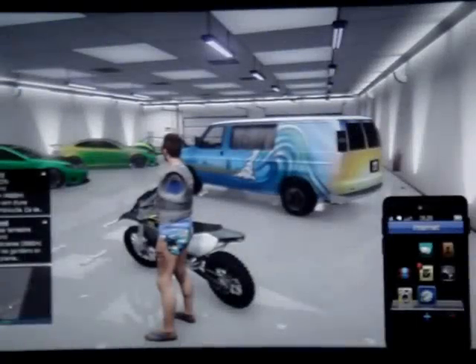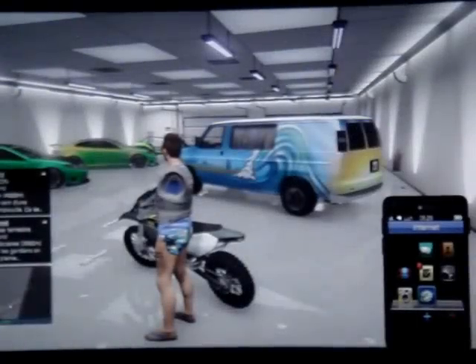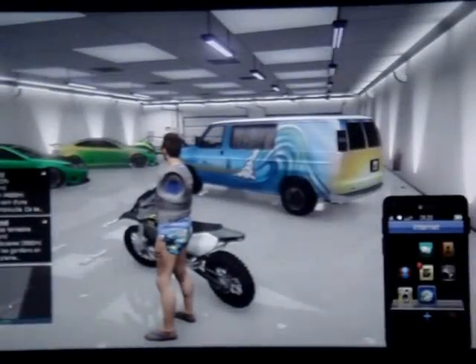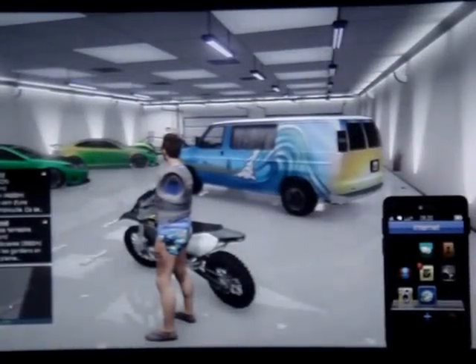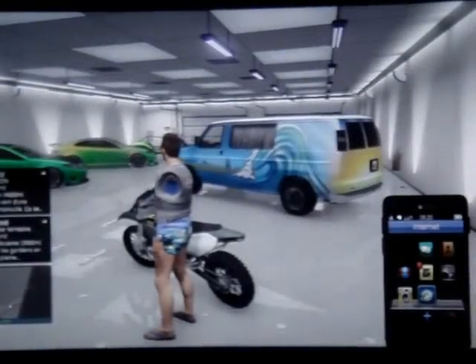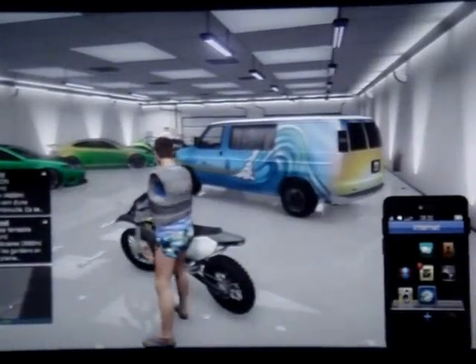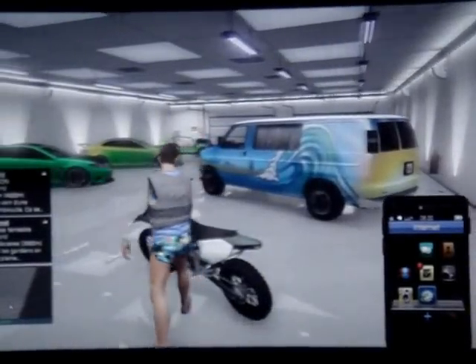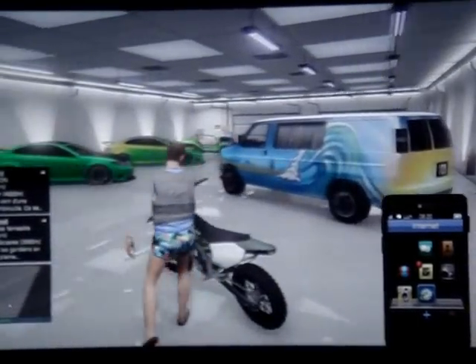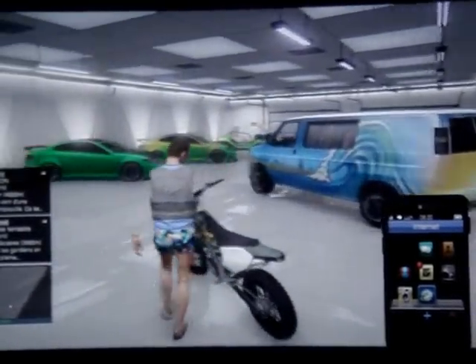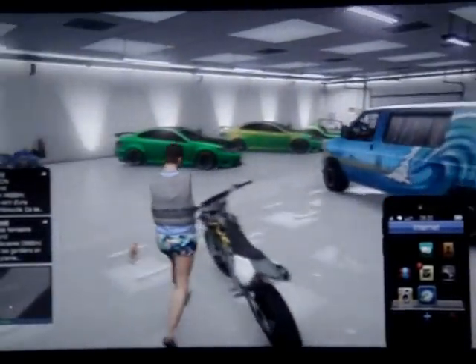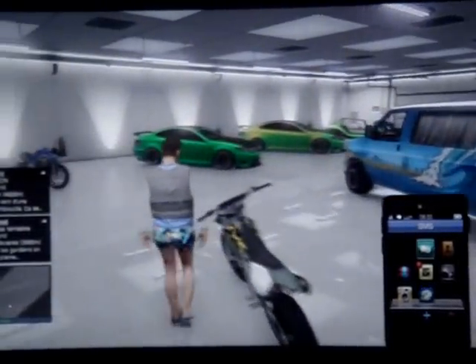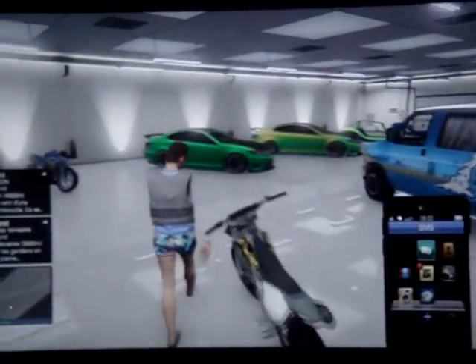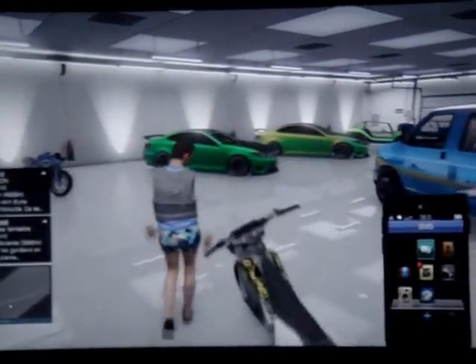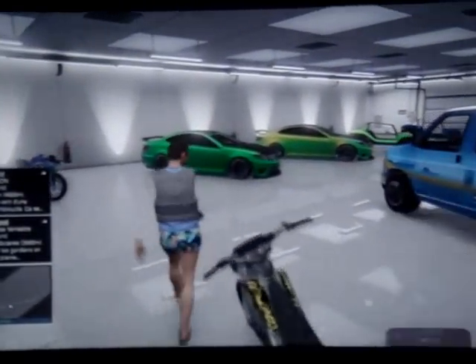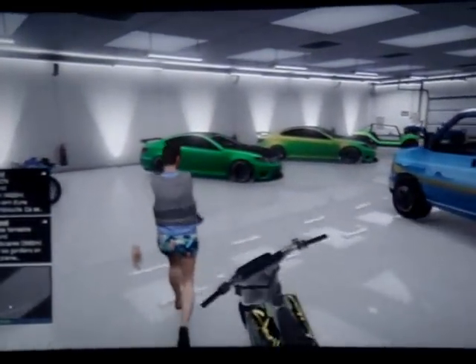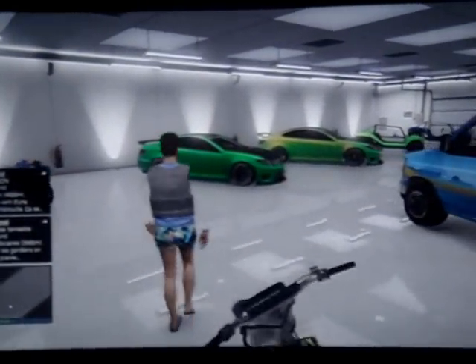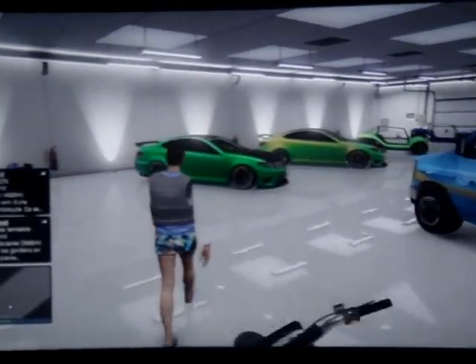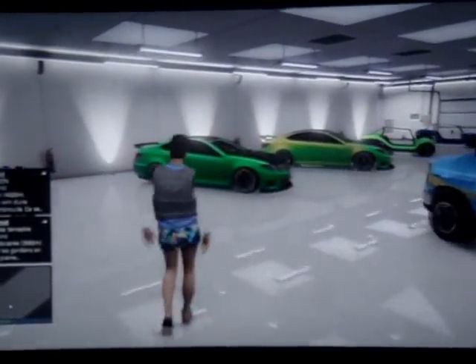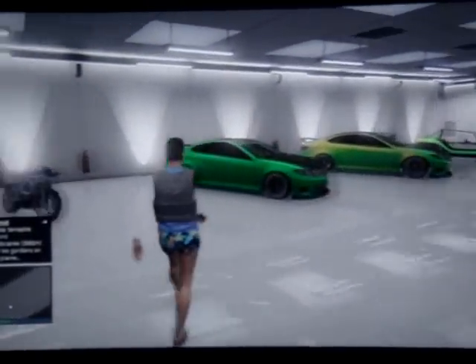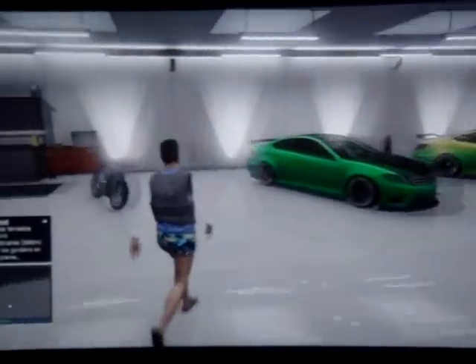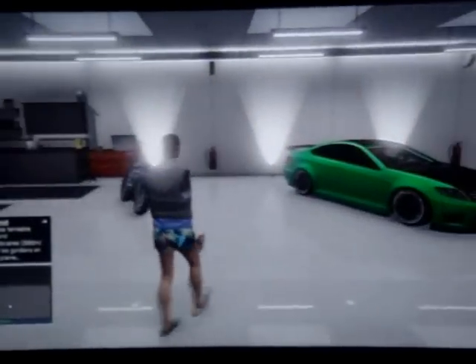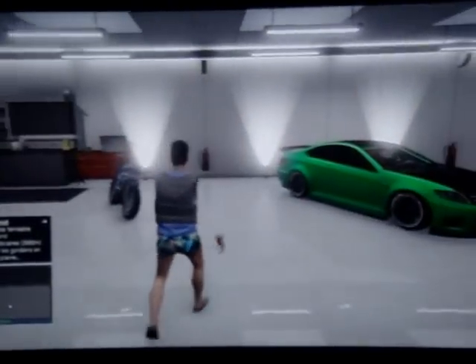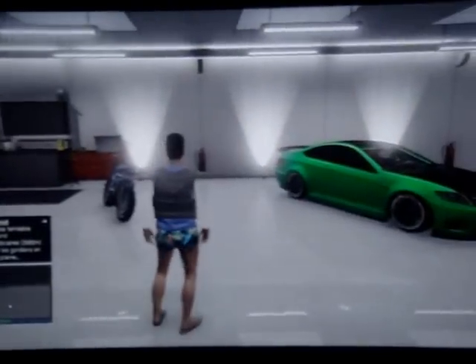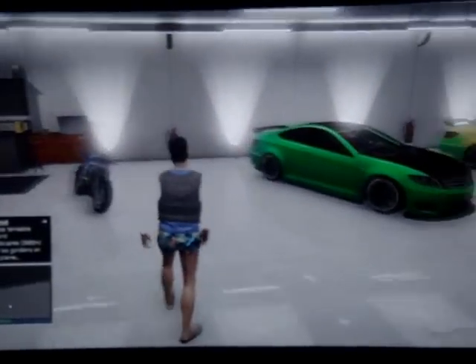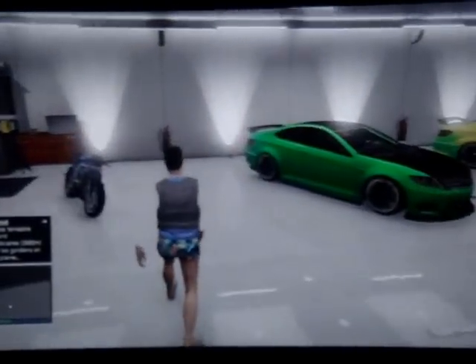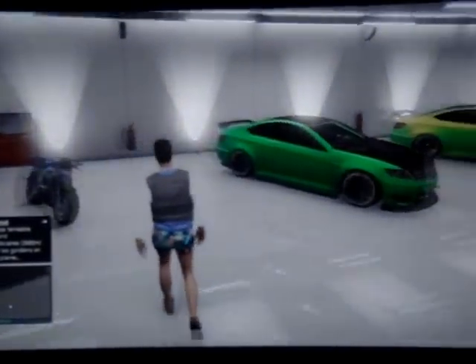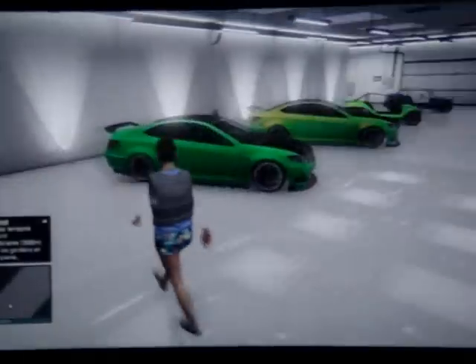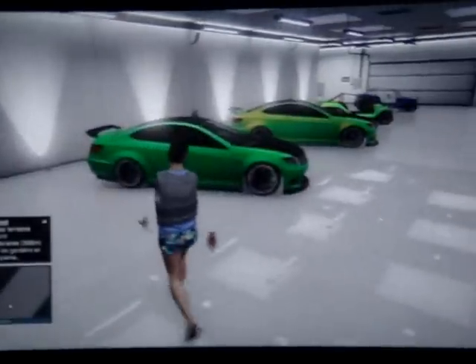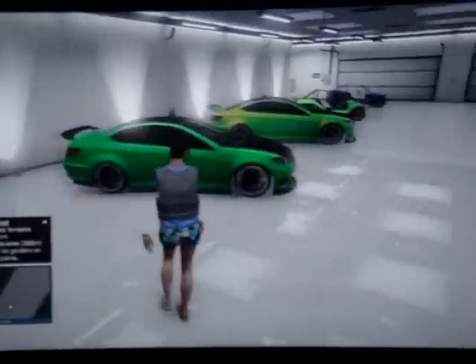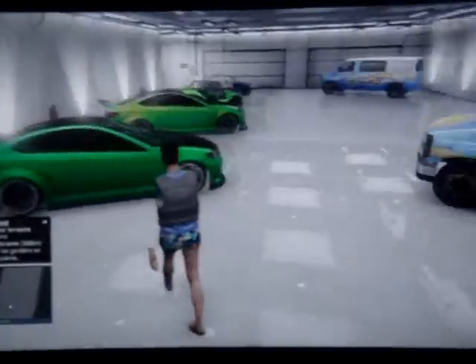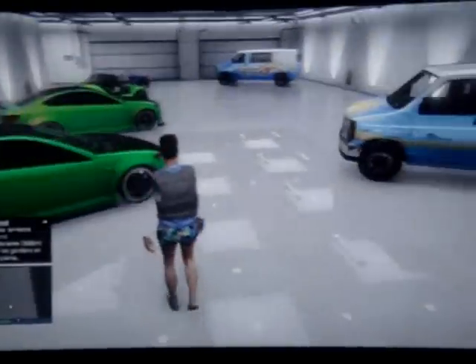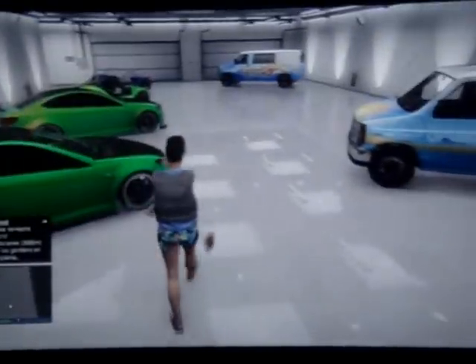Salut tout le monde, c'est Xmaslim, j'espère que vous allez bien. Aujourd'hui on se retrouve pour un tout nouveau glitch sur GTA V Online.